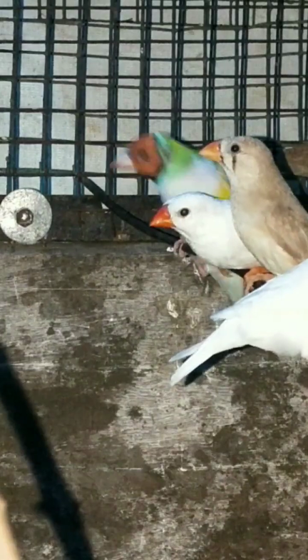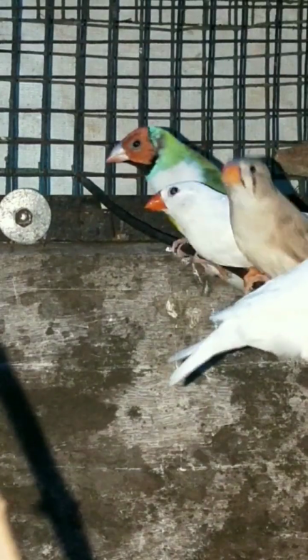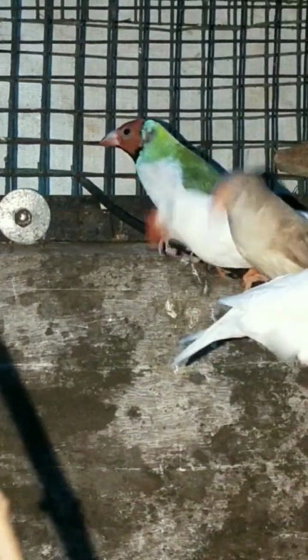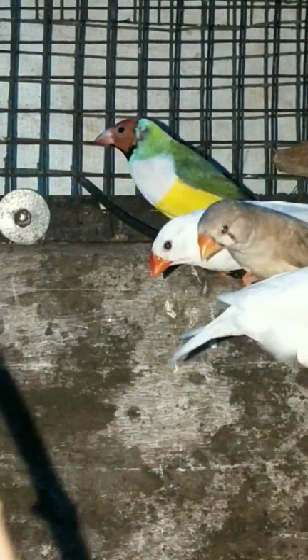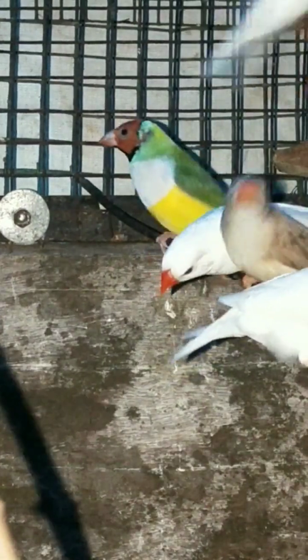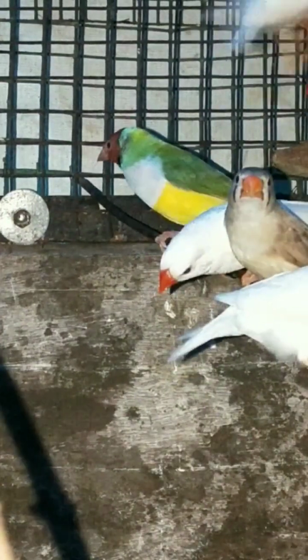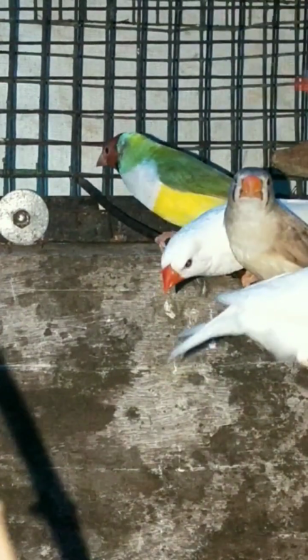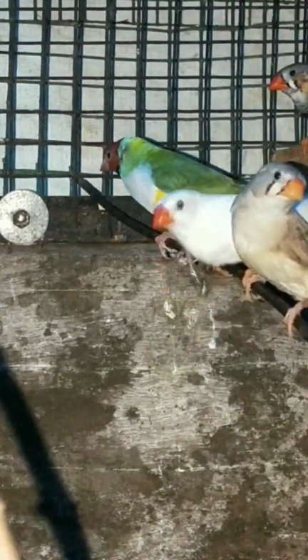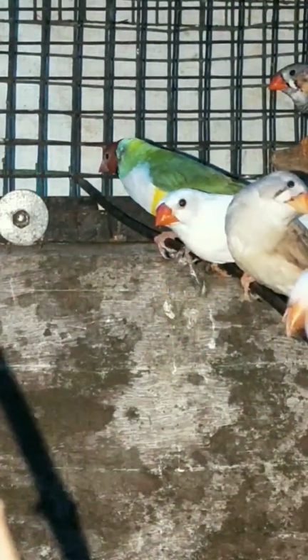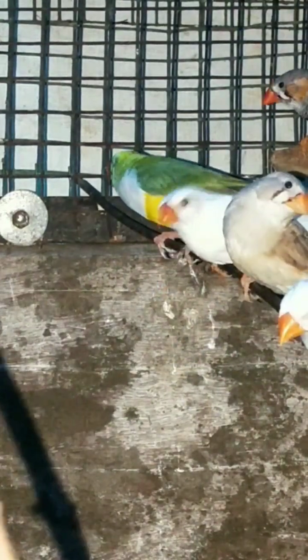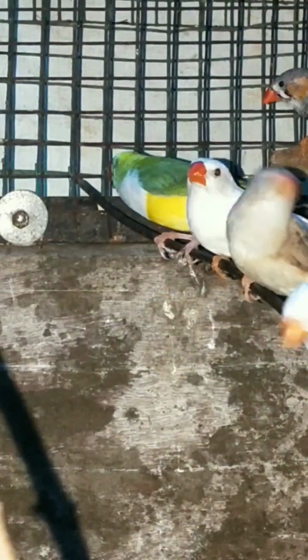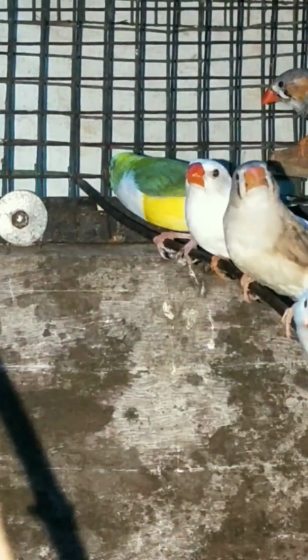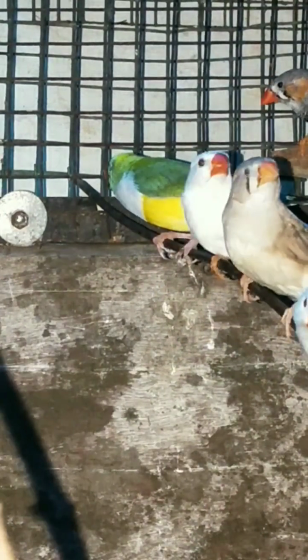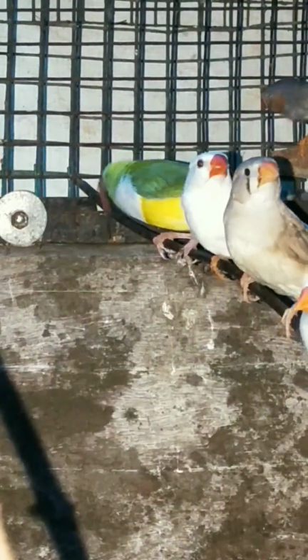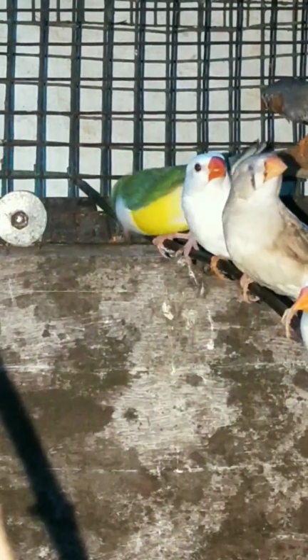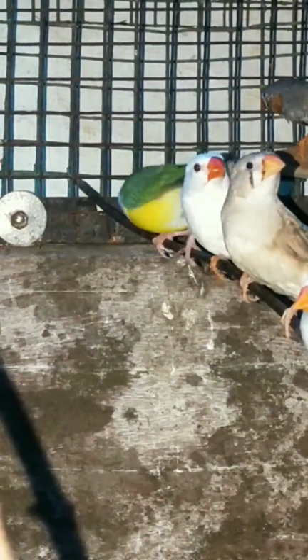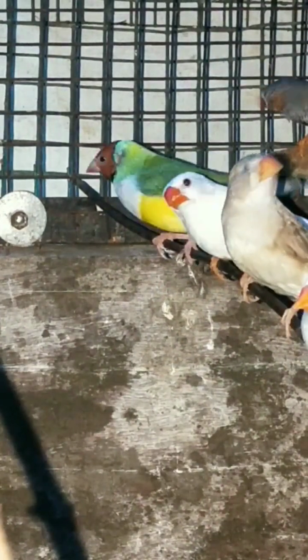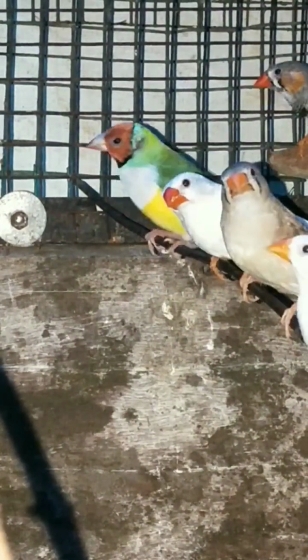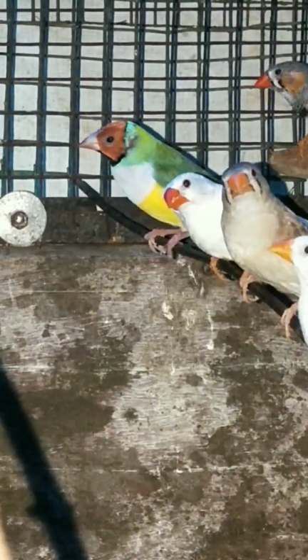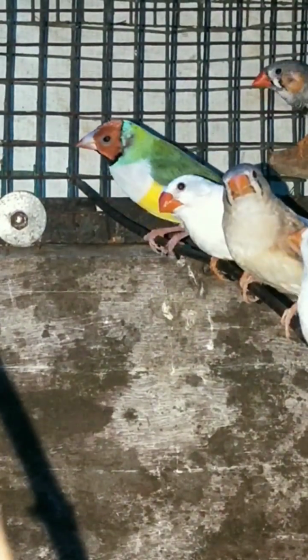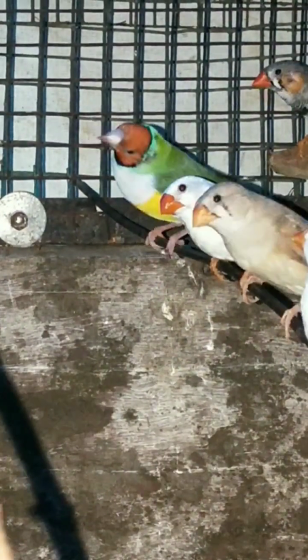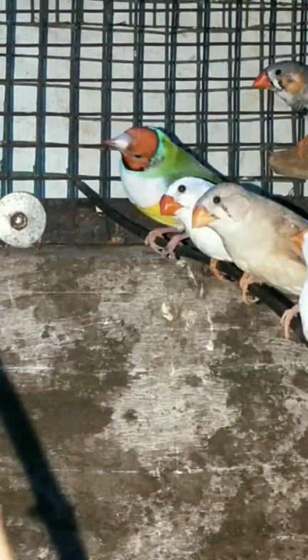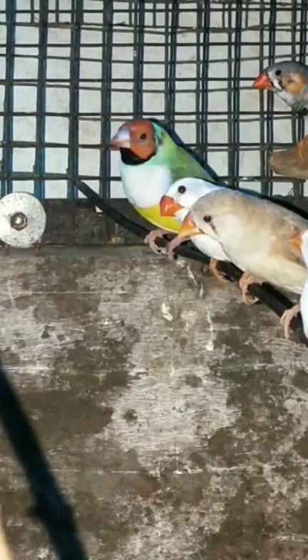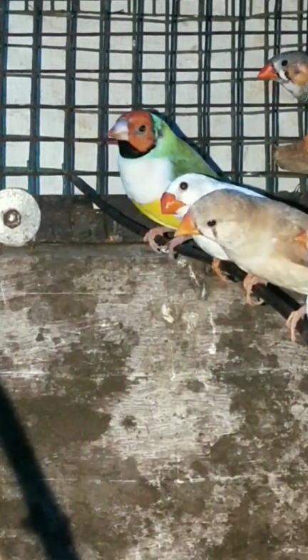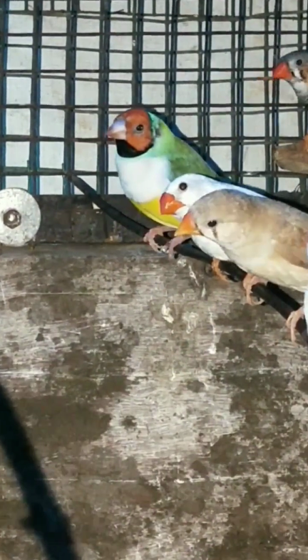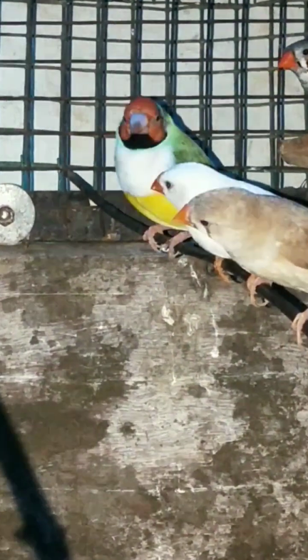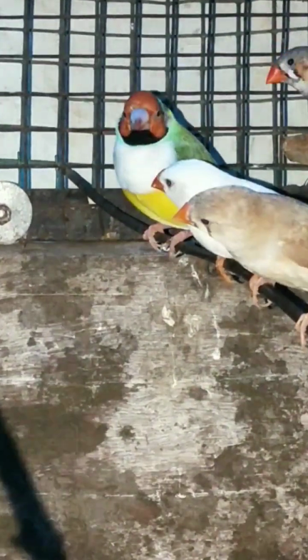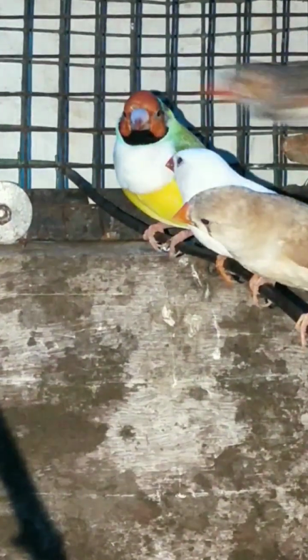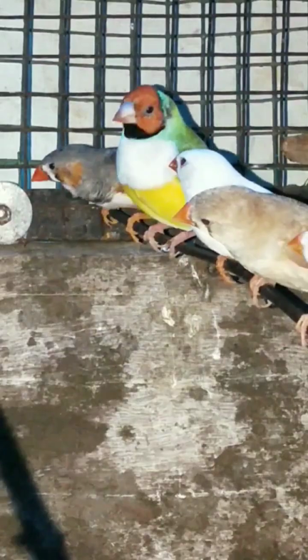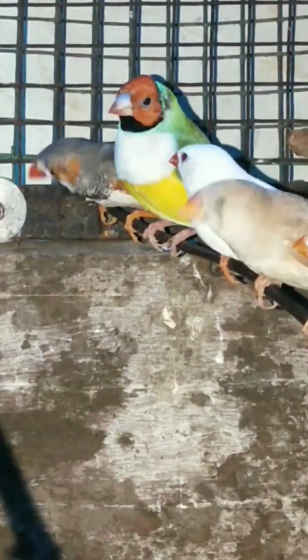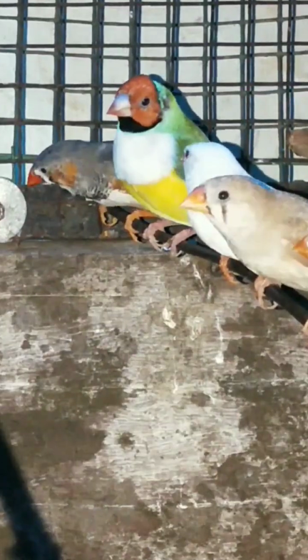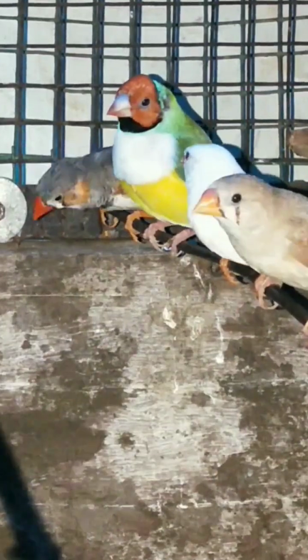Hi friends, welcome to a new video. I'm going to show you the Finches.